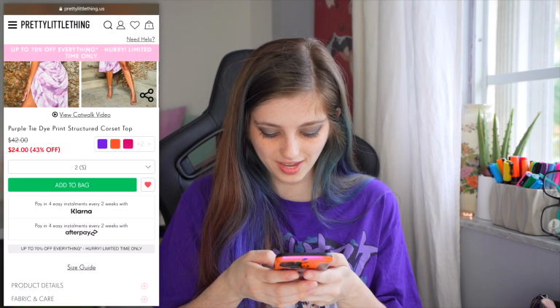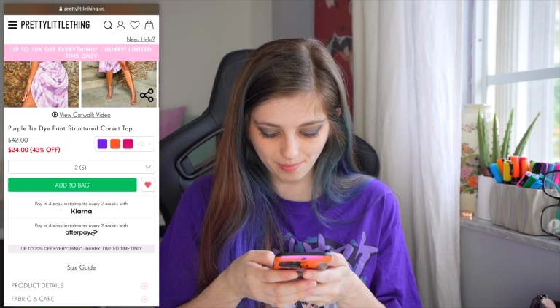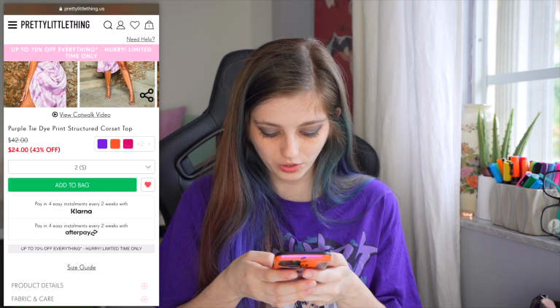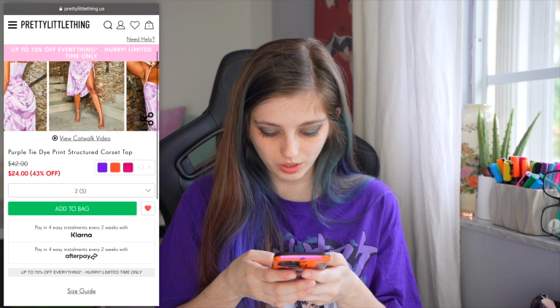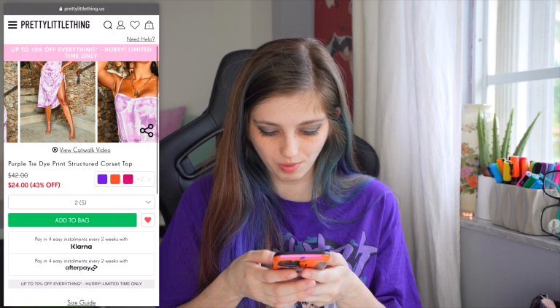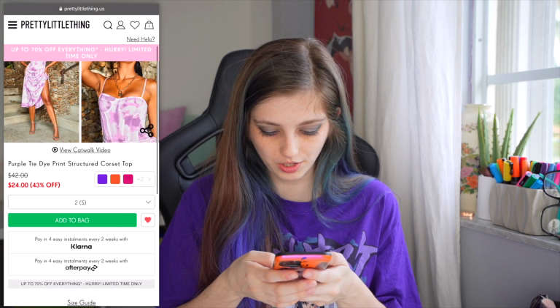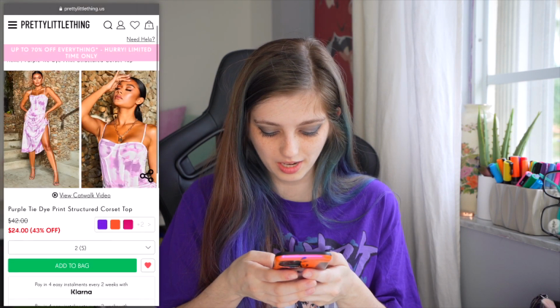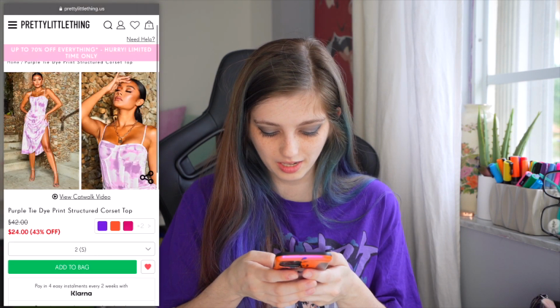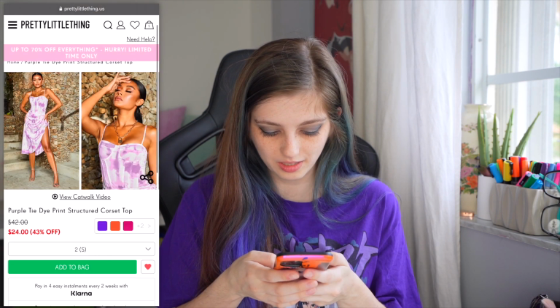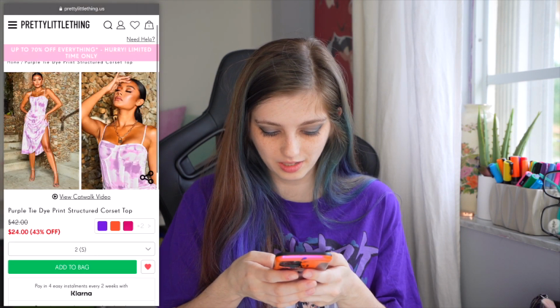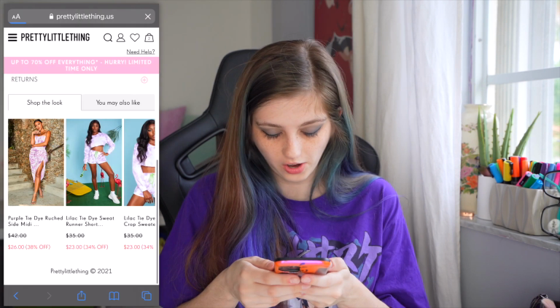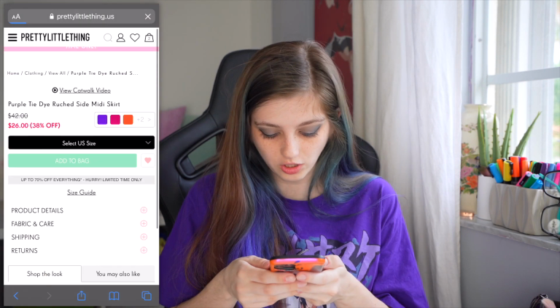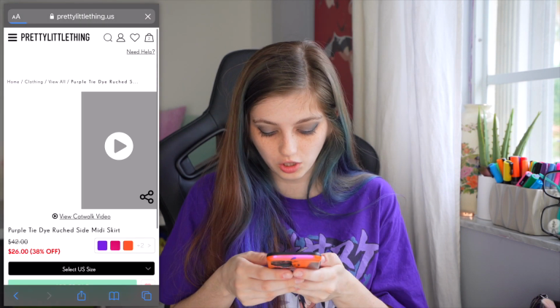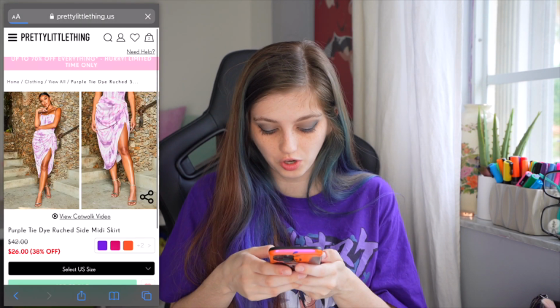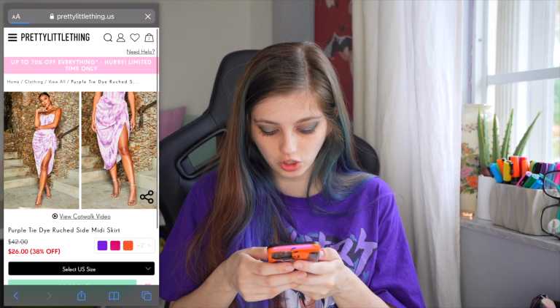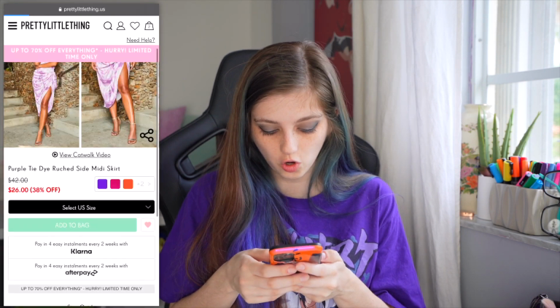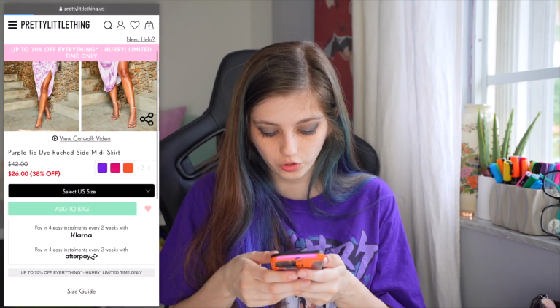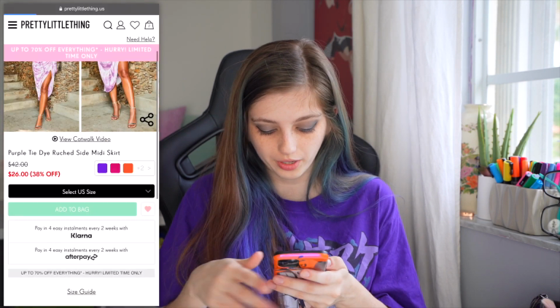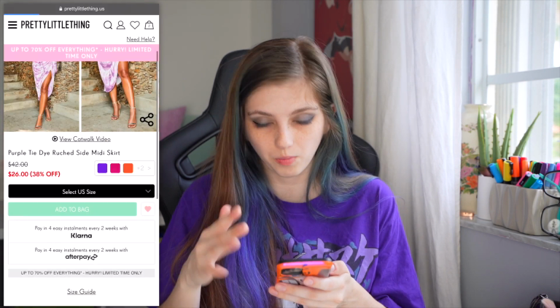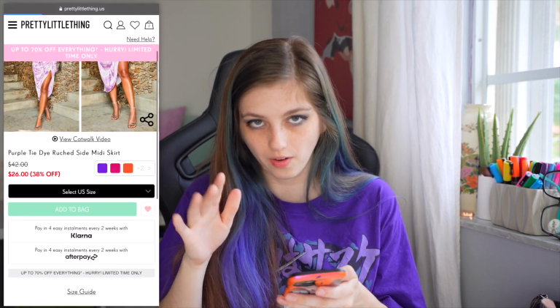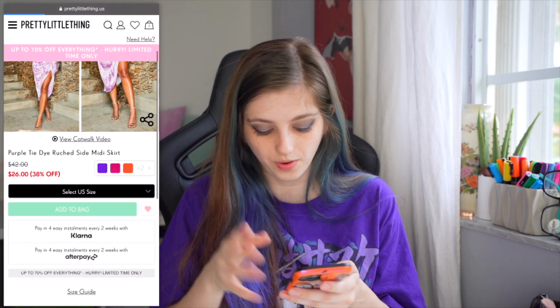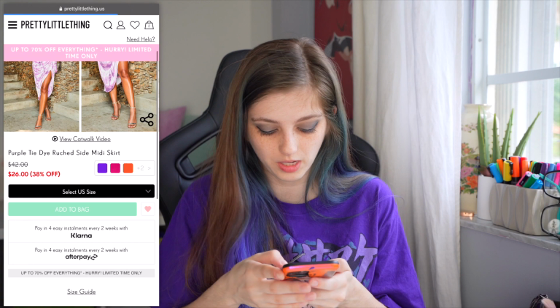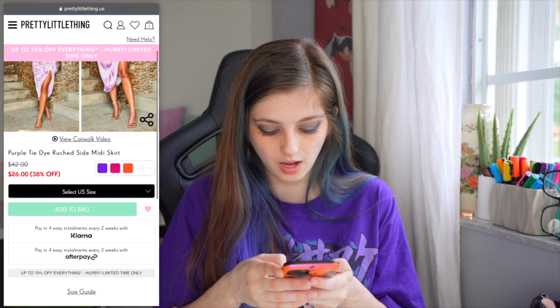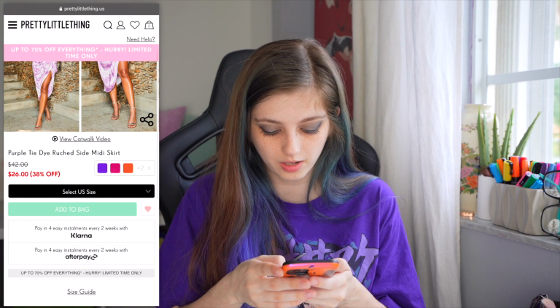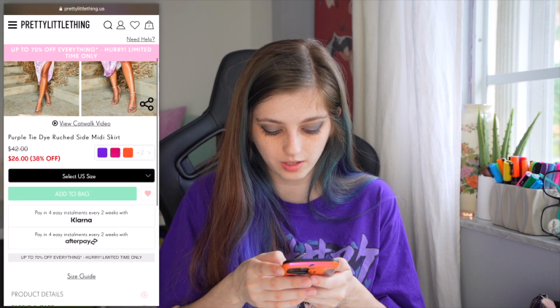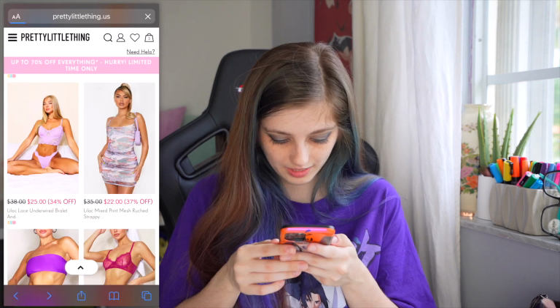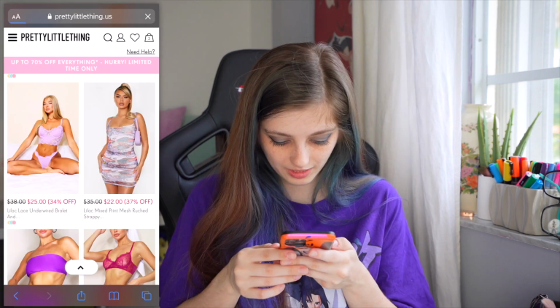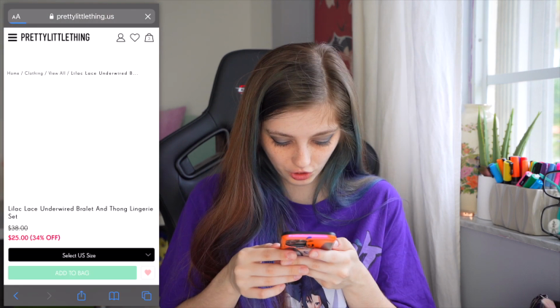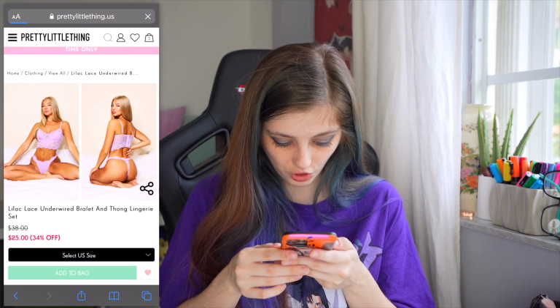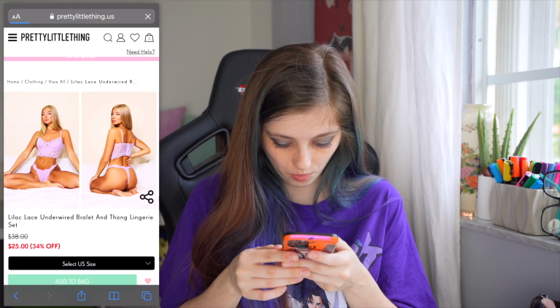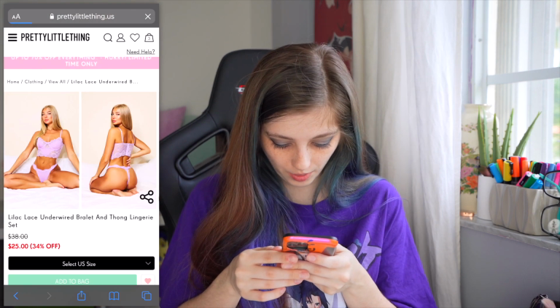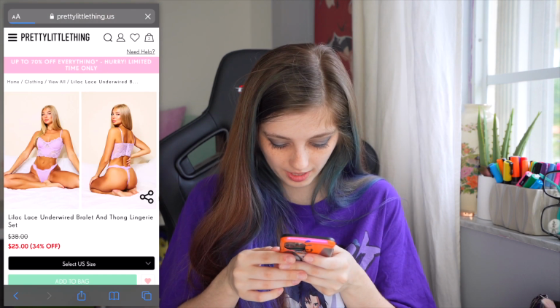I think I'm also a small in this. The dress totals like around $50. This is so pretty.